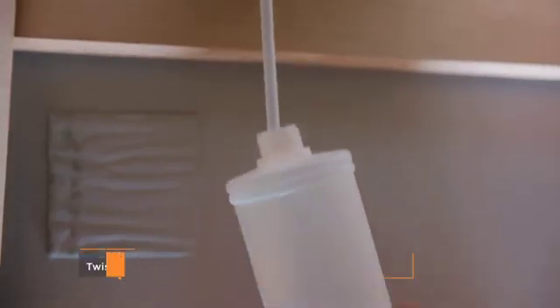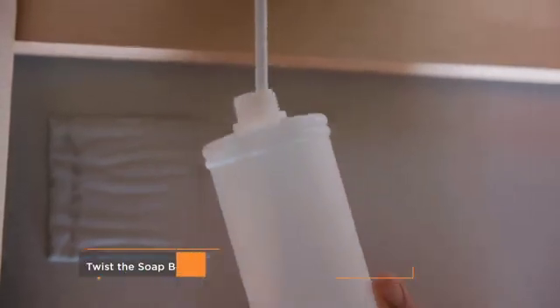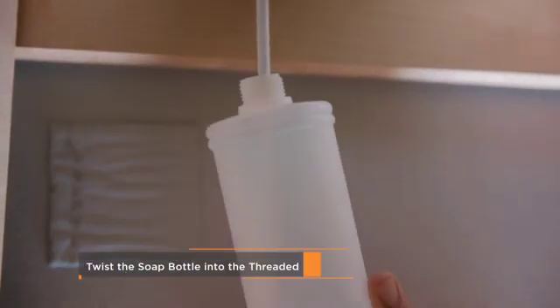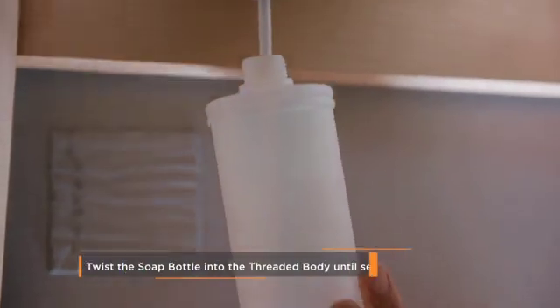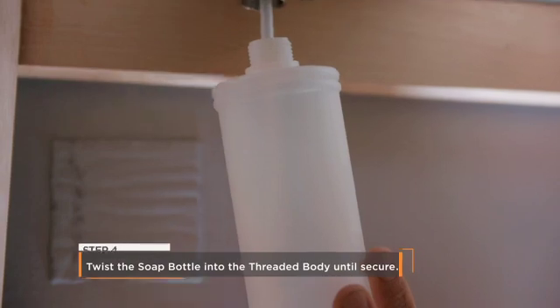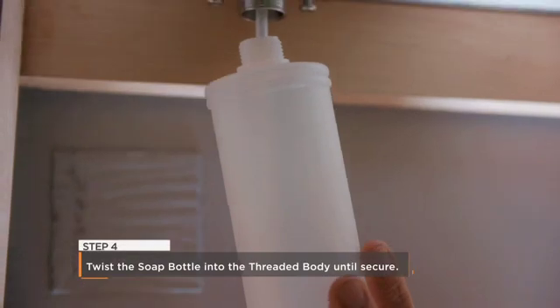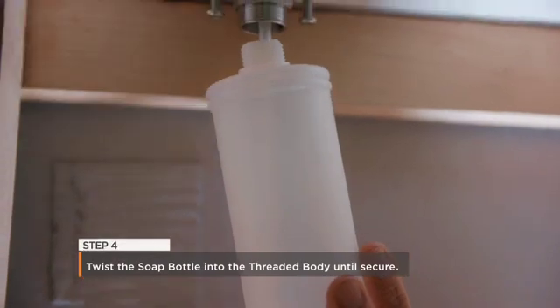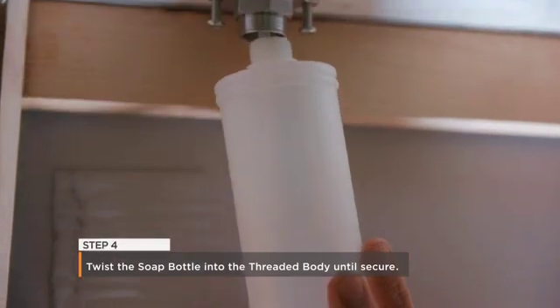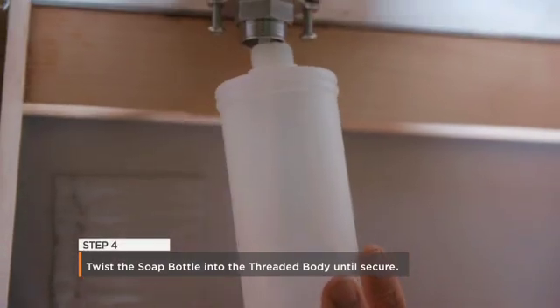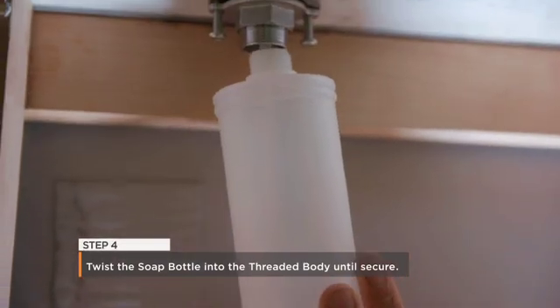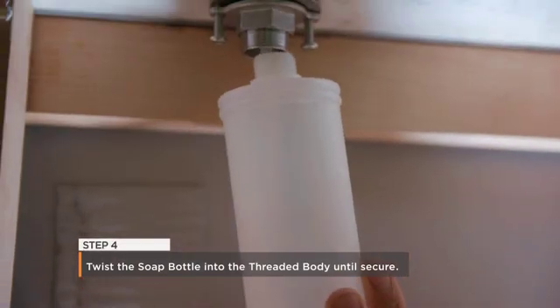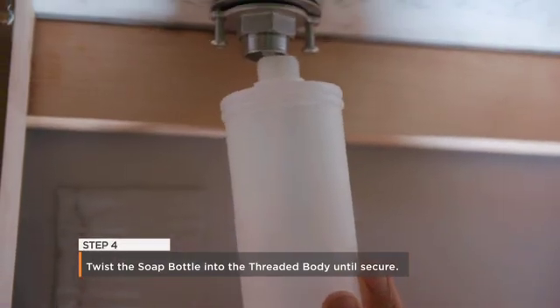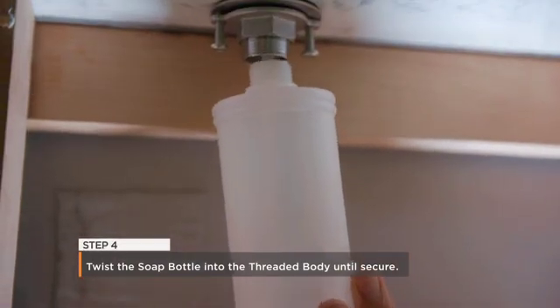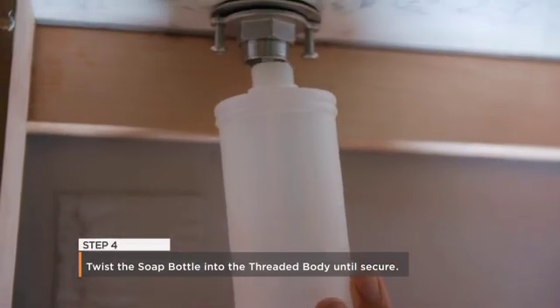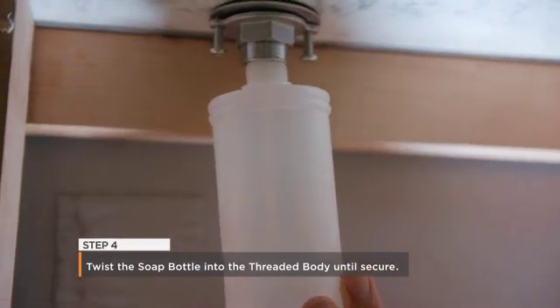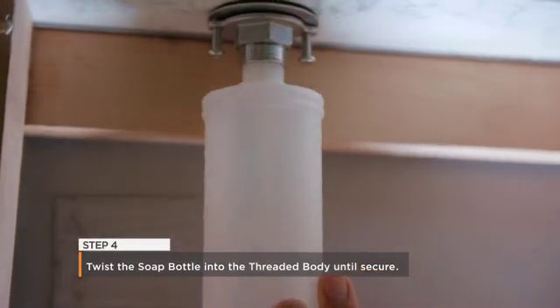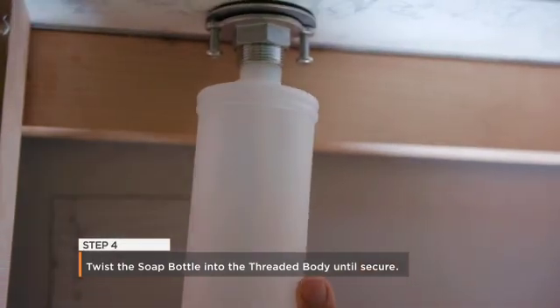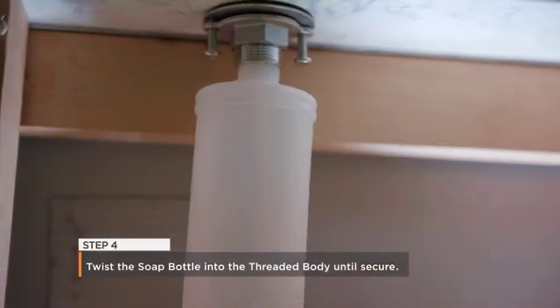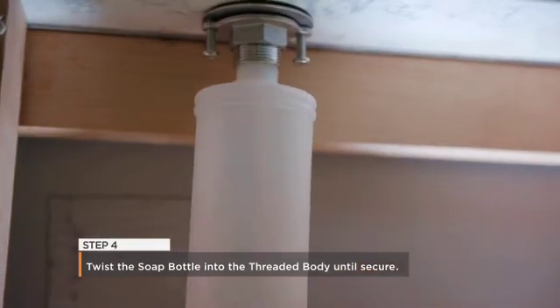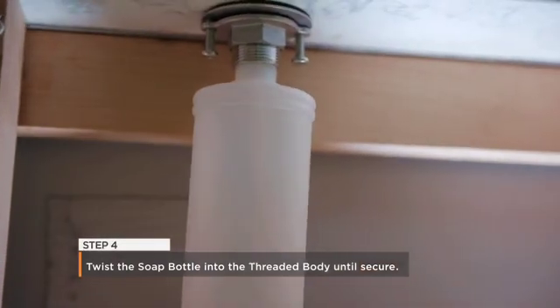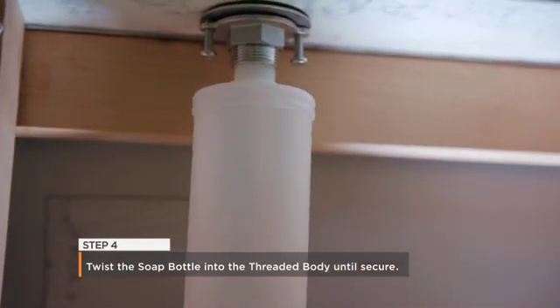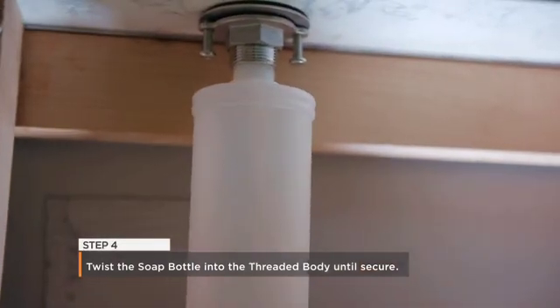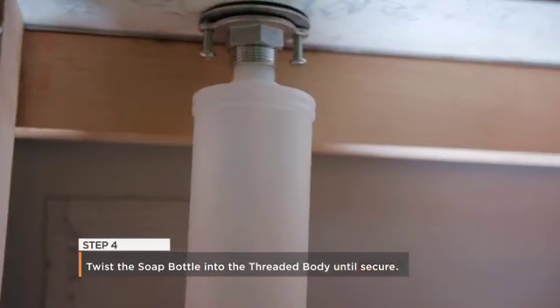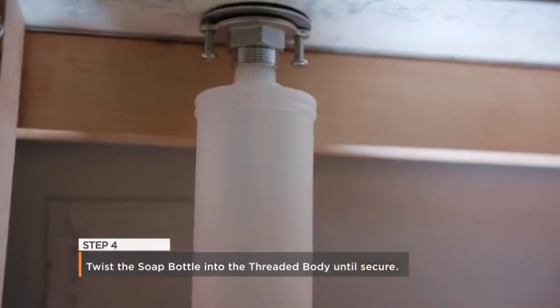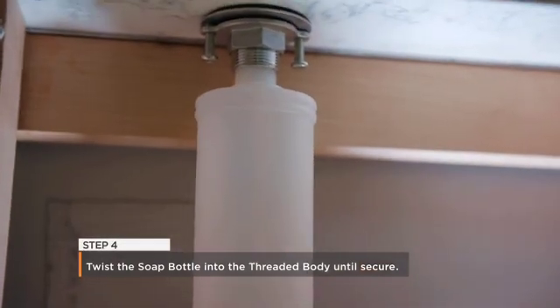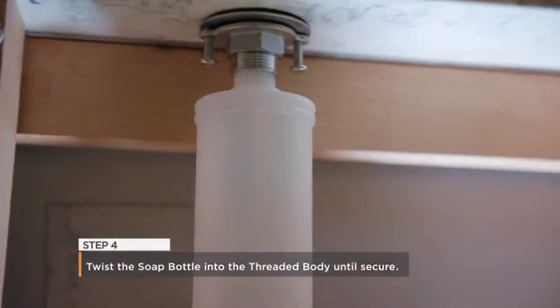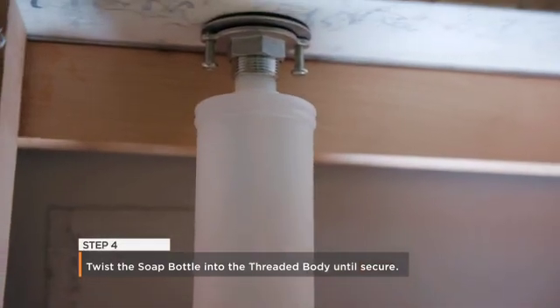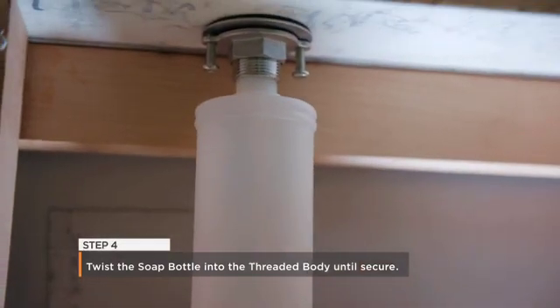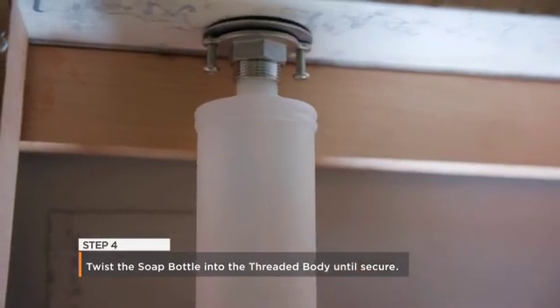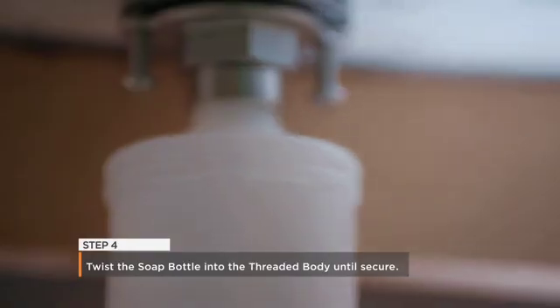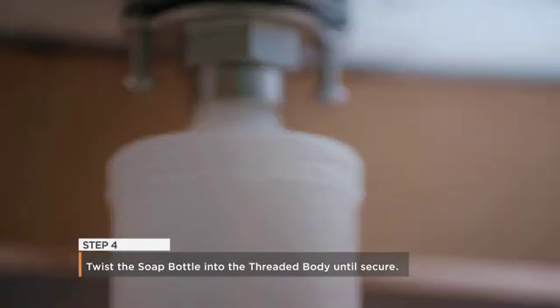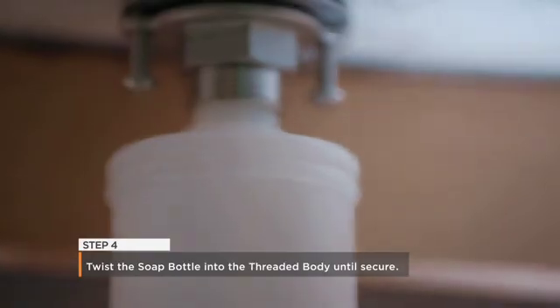Step 4: From below, twist the soap bottle into the threaded body until secure.